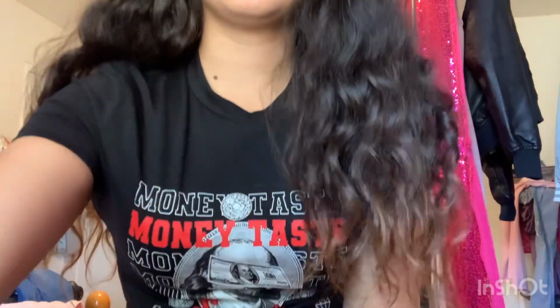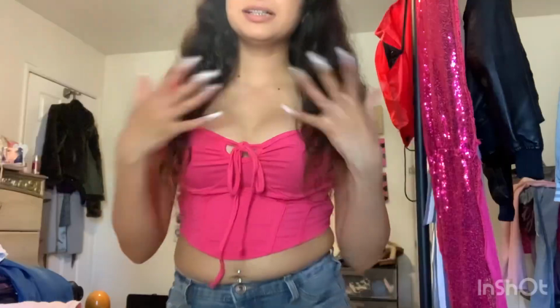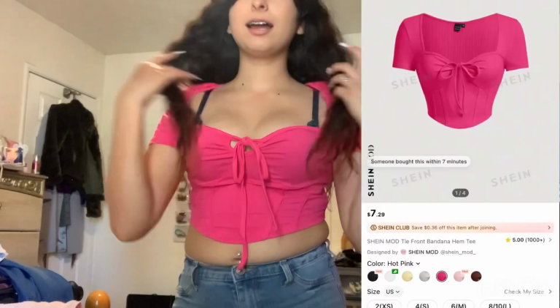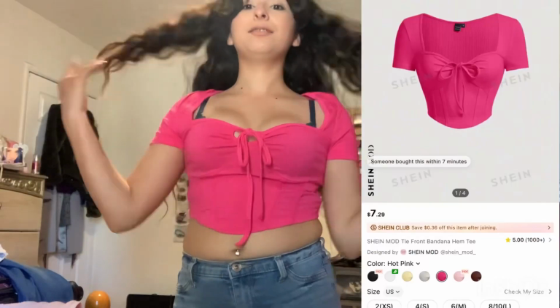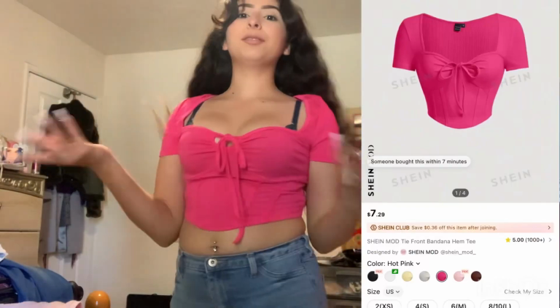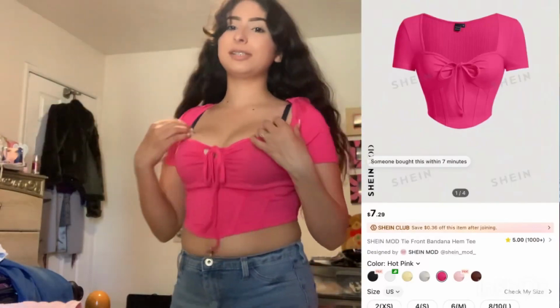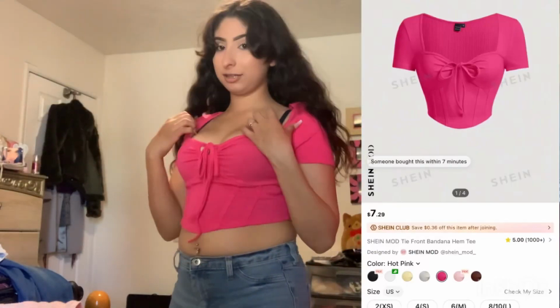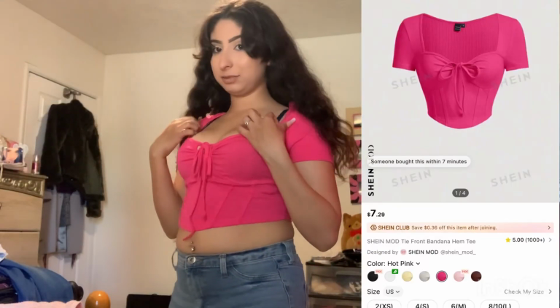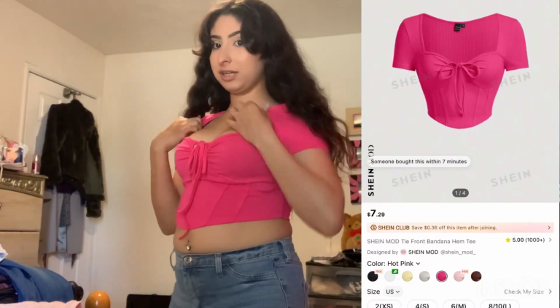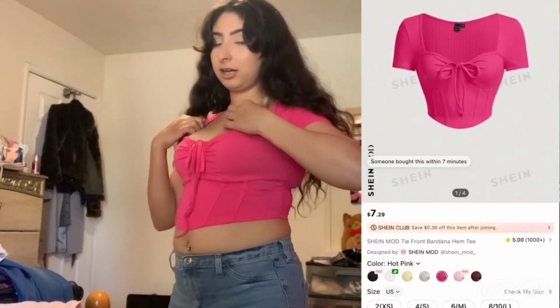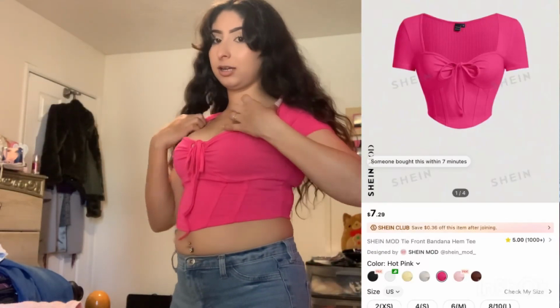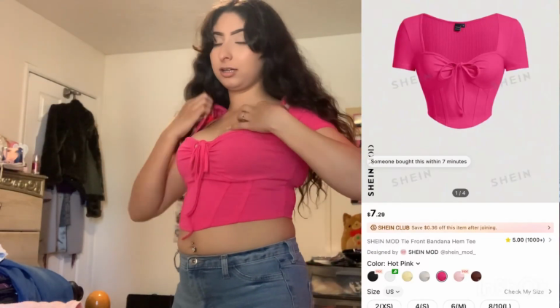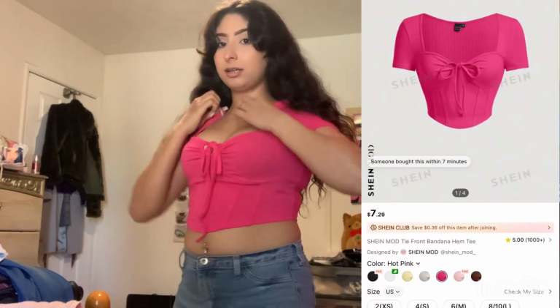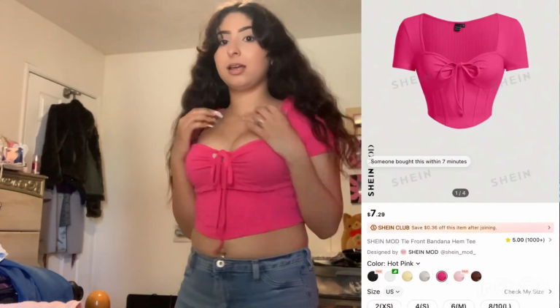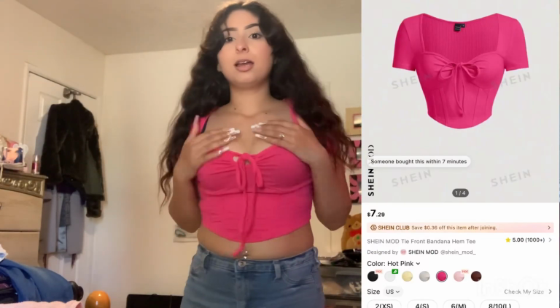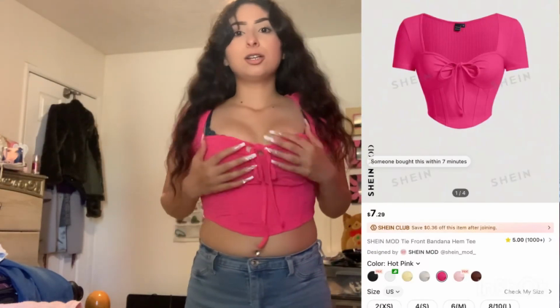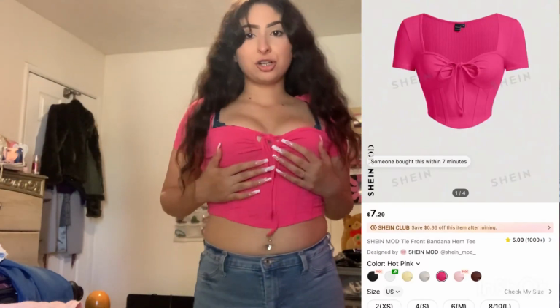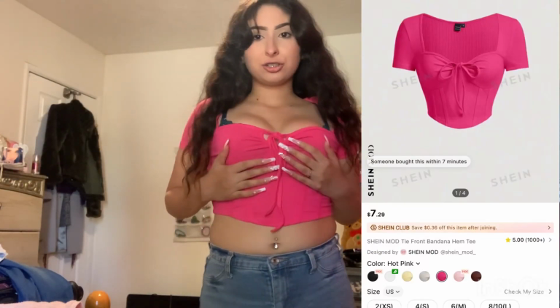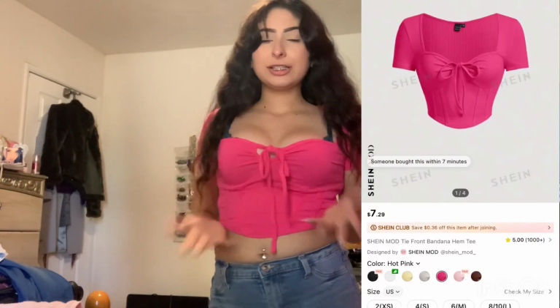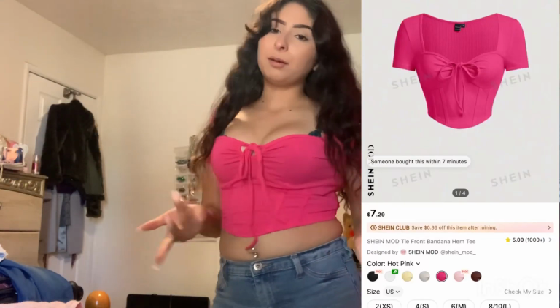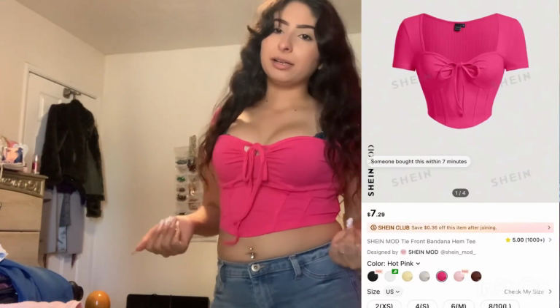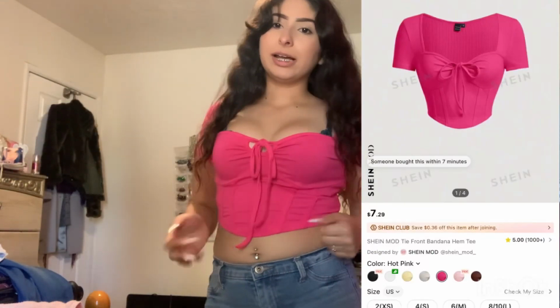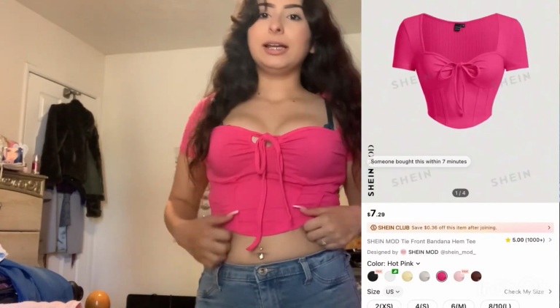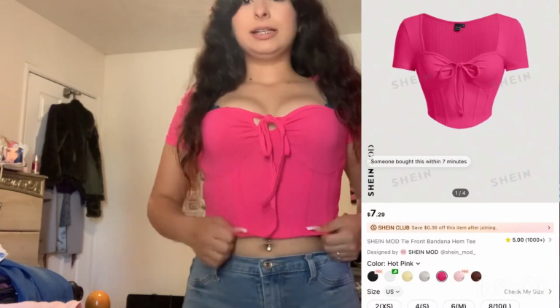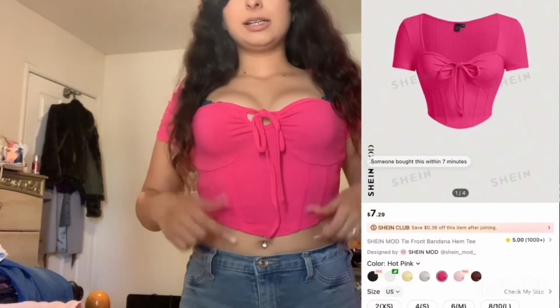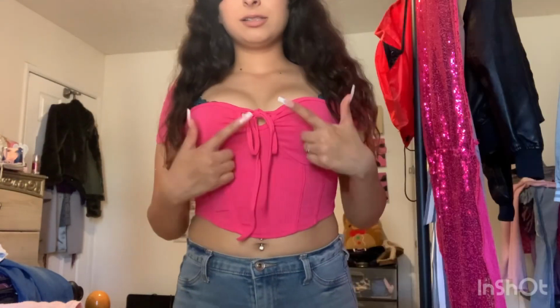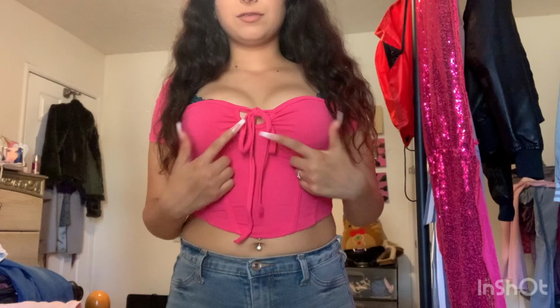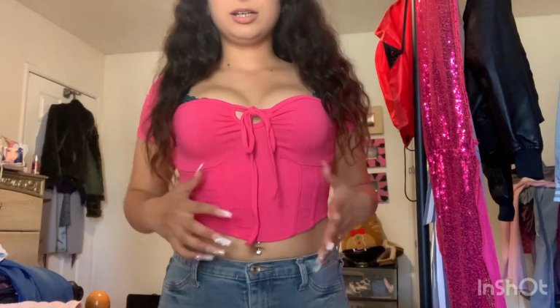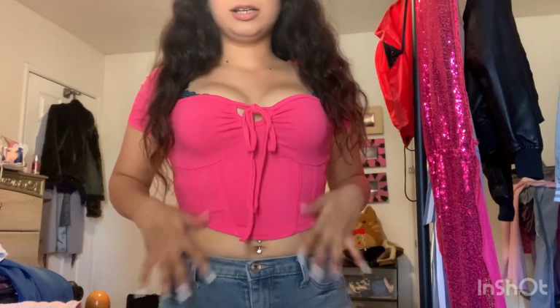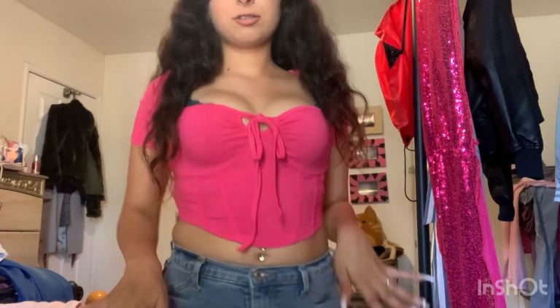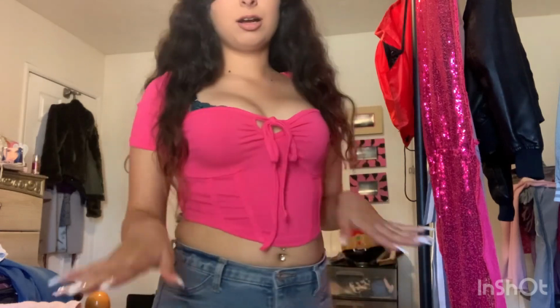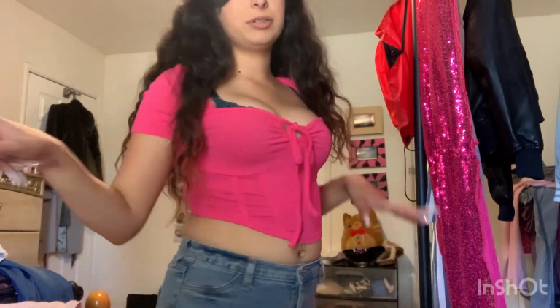For this style, of course I got this pink shirt — it's hot pink. It ties in the front and it's cropped. Super cute.